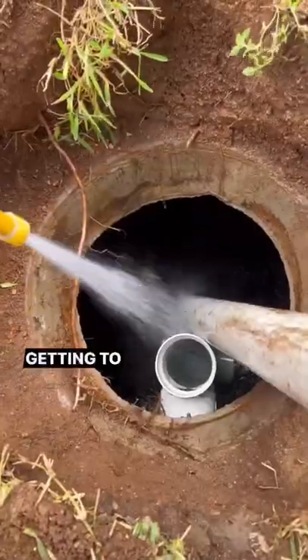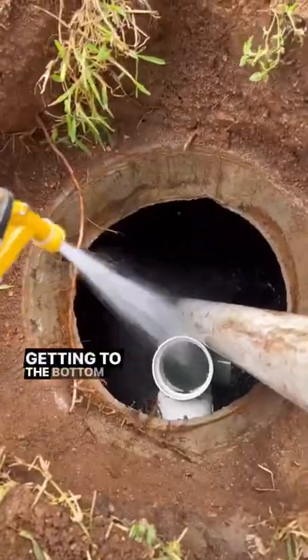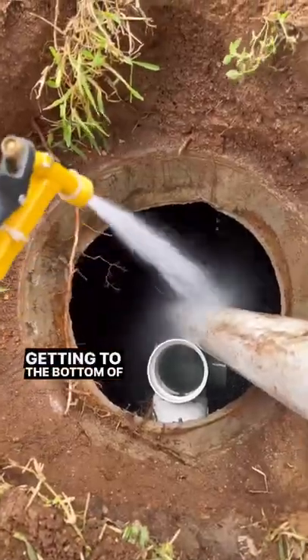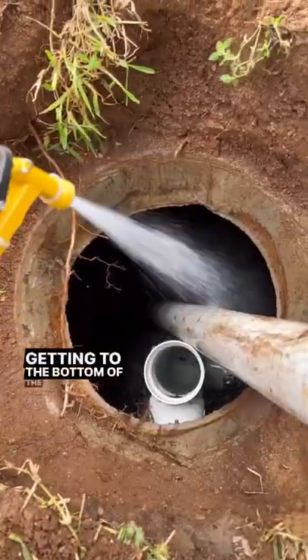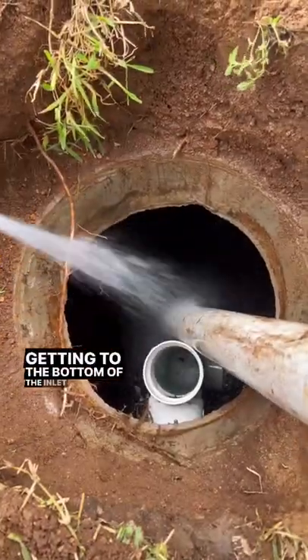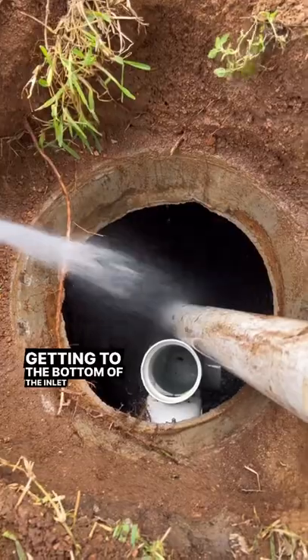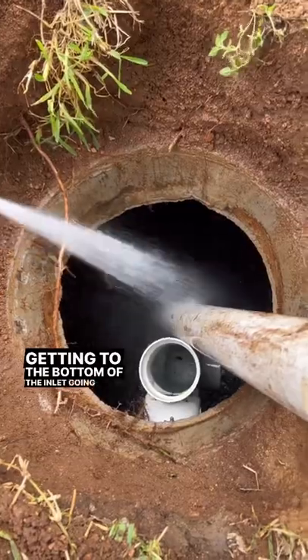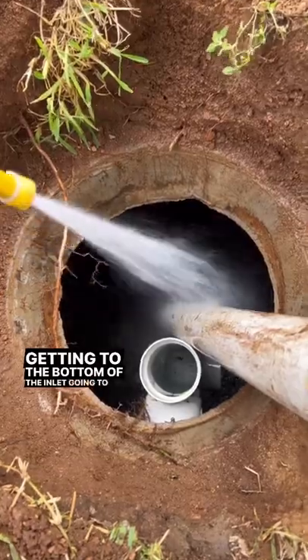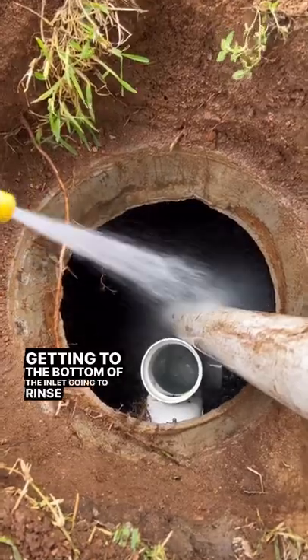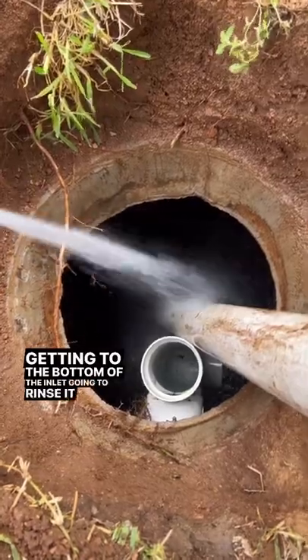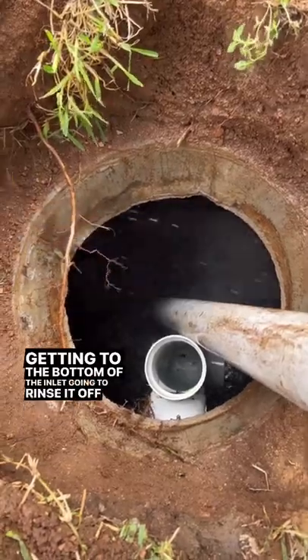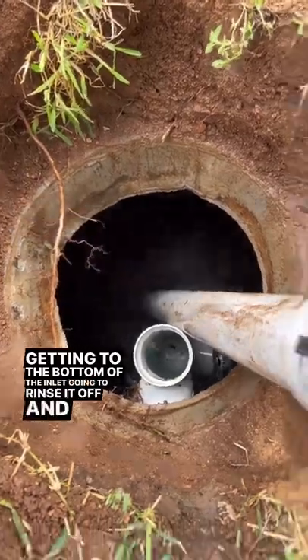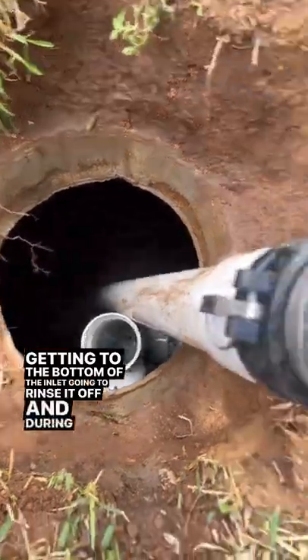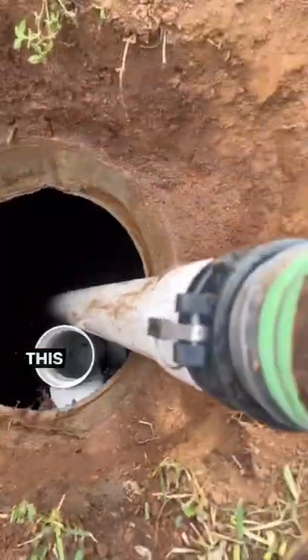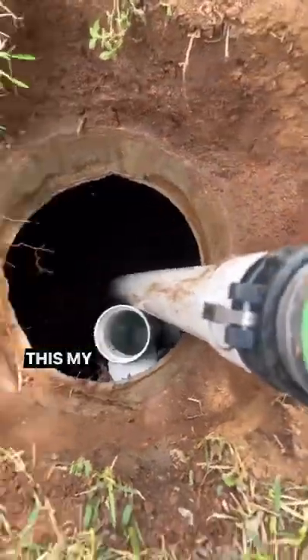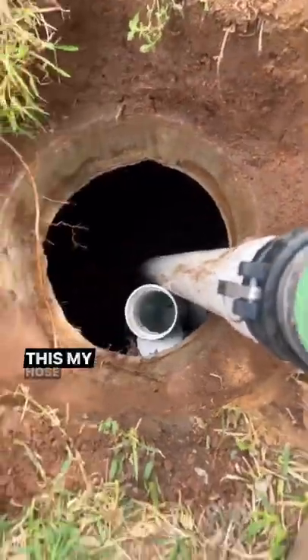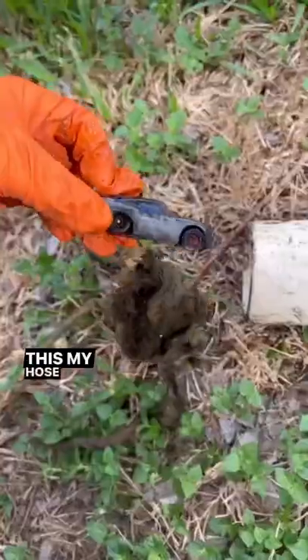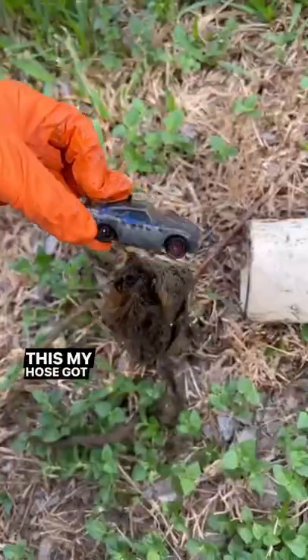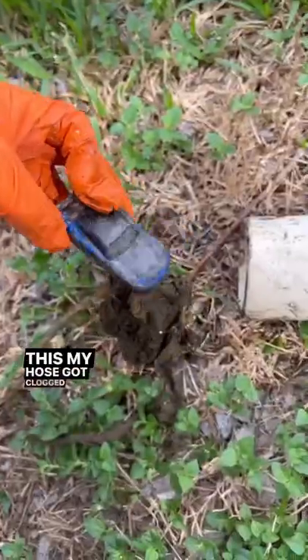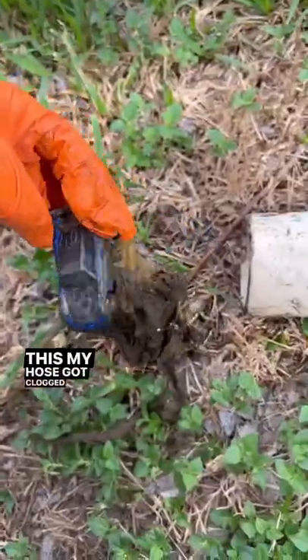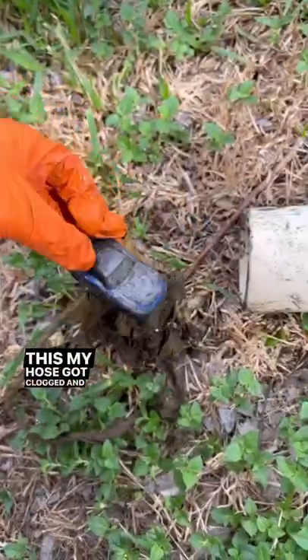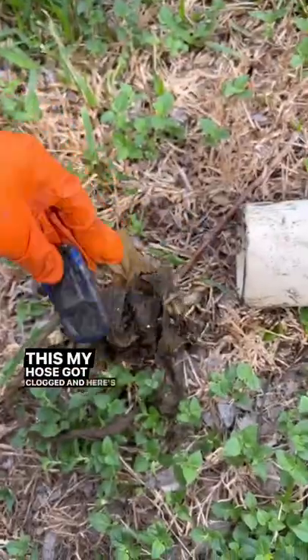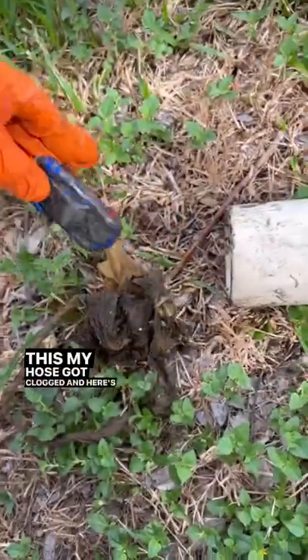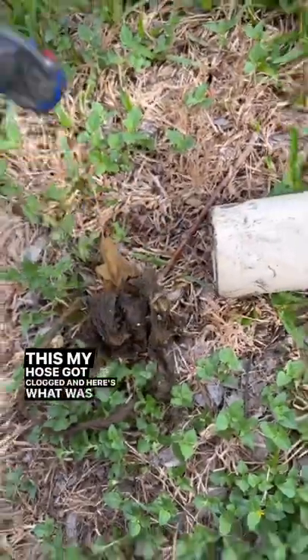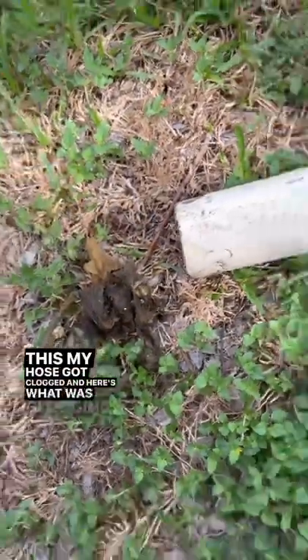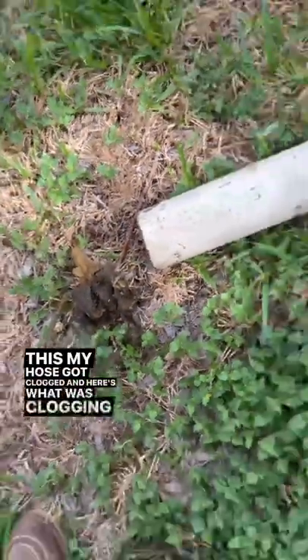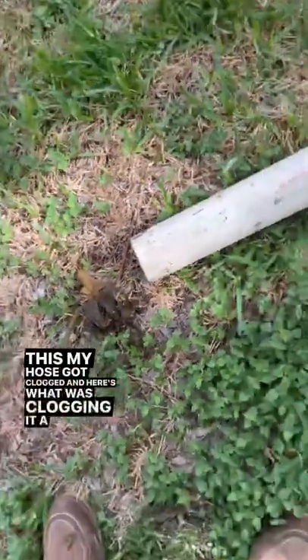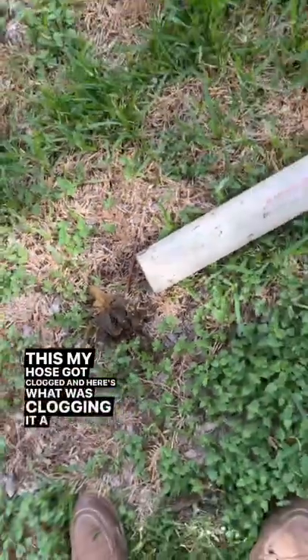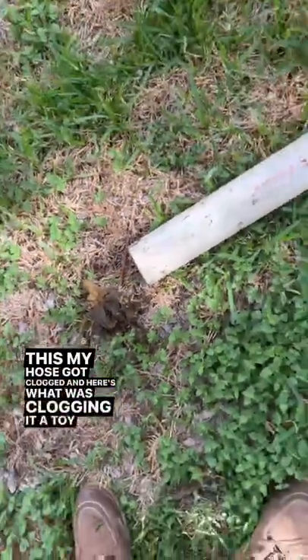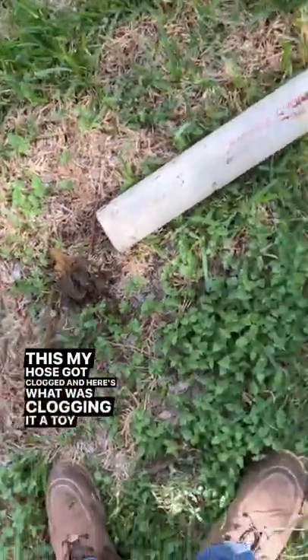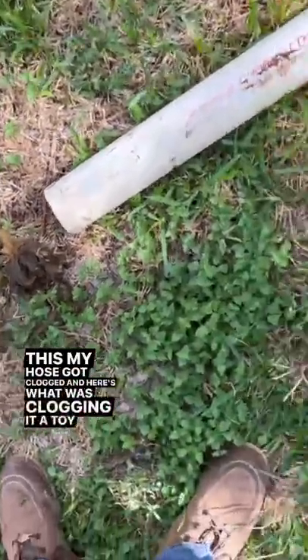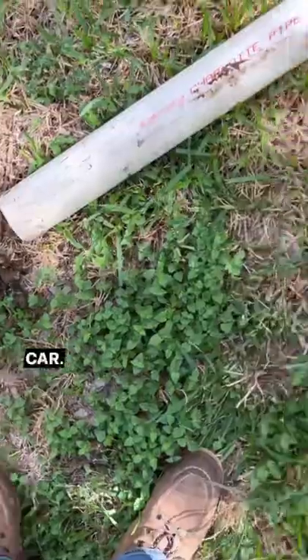Getting to the bottom of the inlet side, going to rinse it off — and during this my hose got clogged. Here's what was clogging it: a toy car.